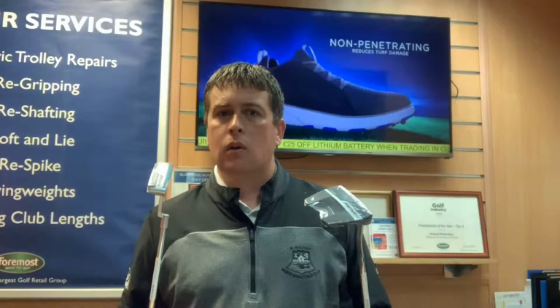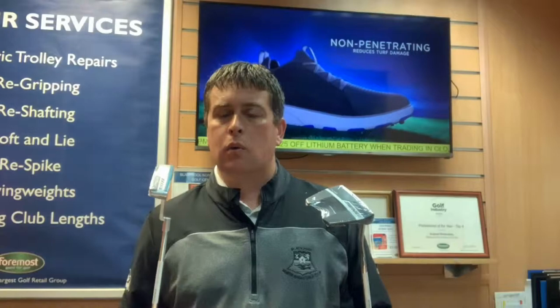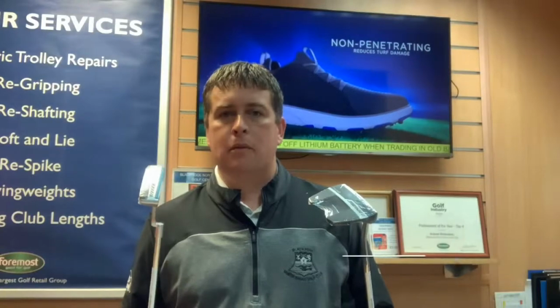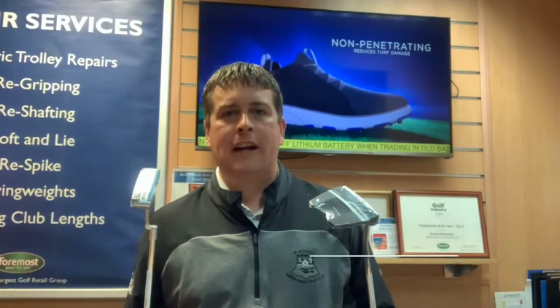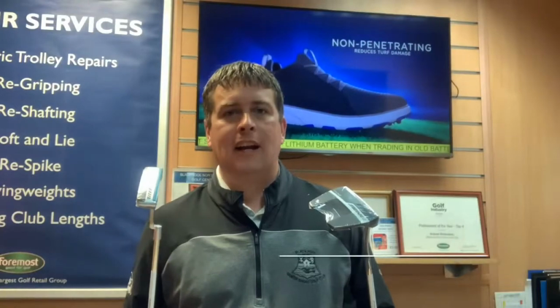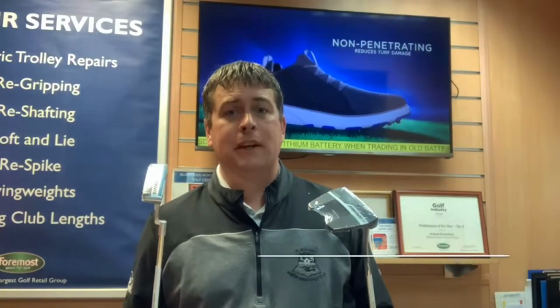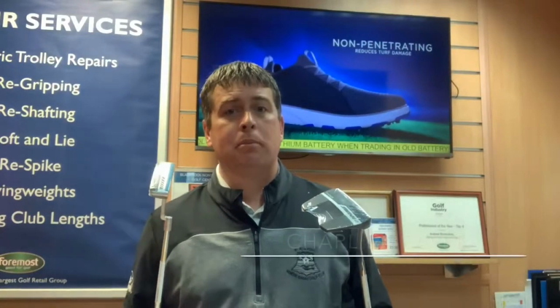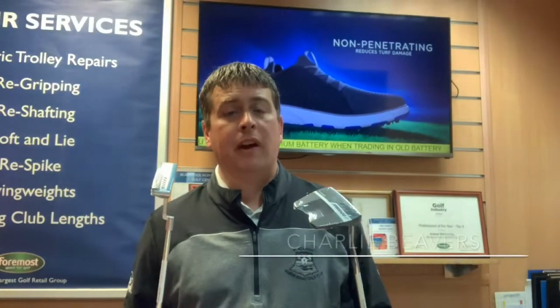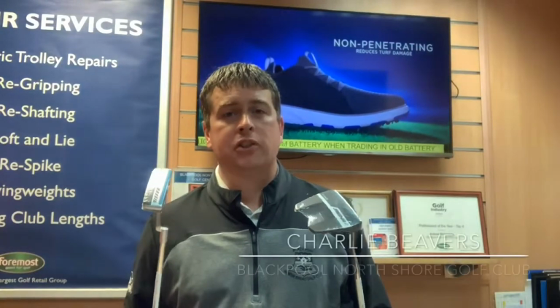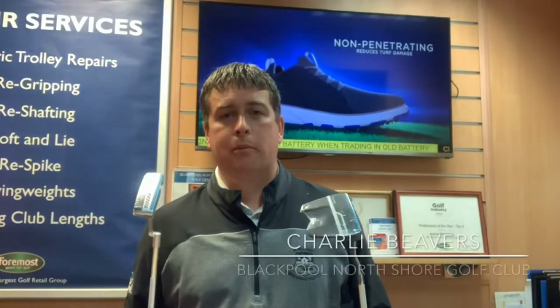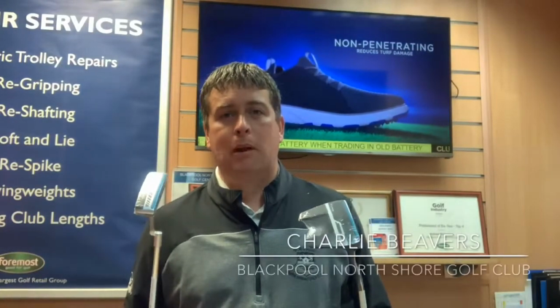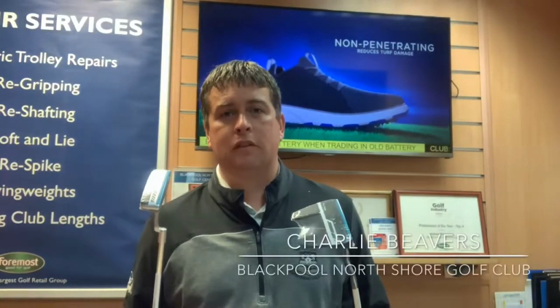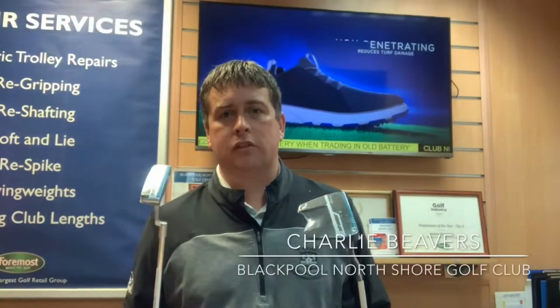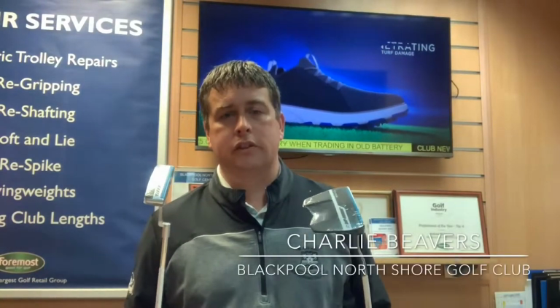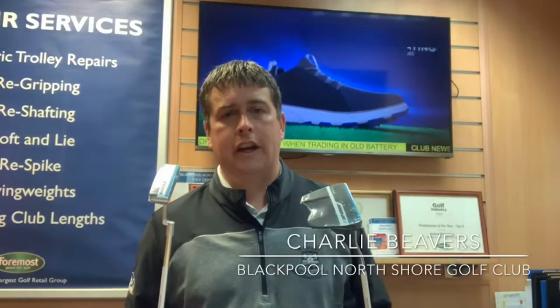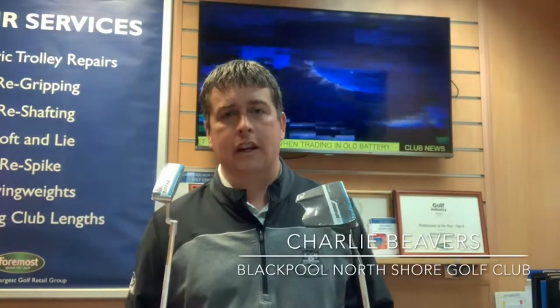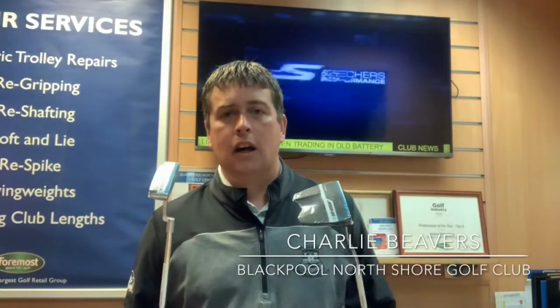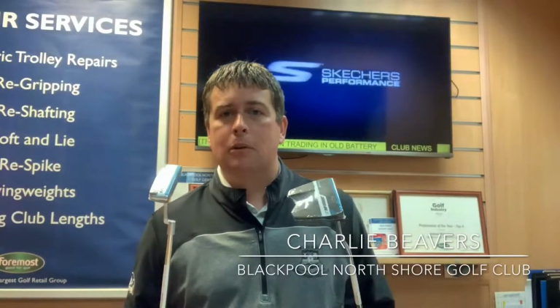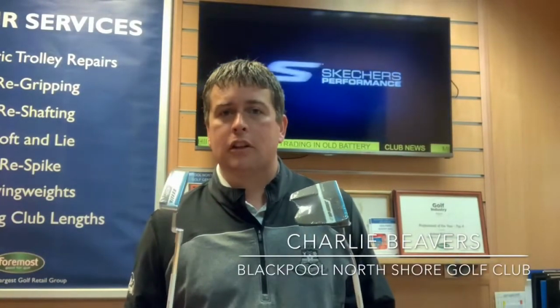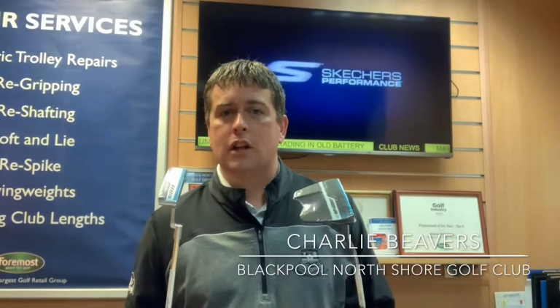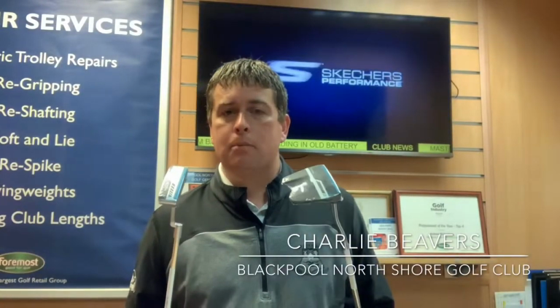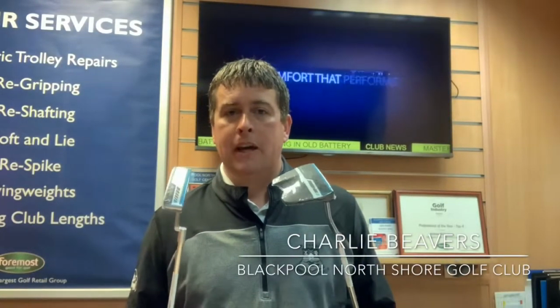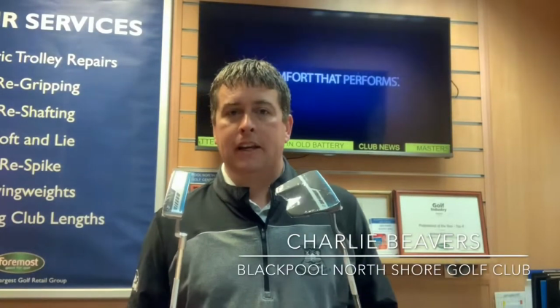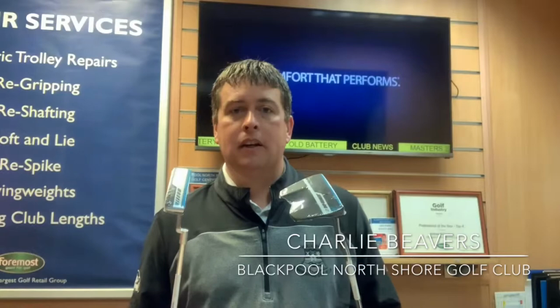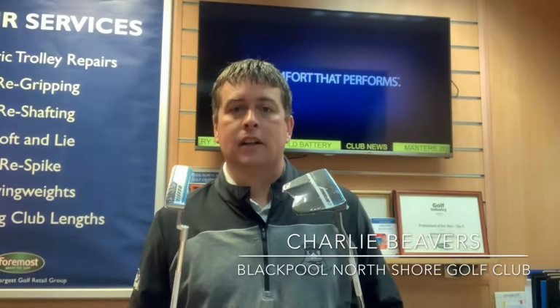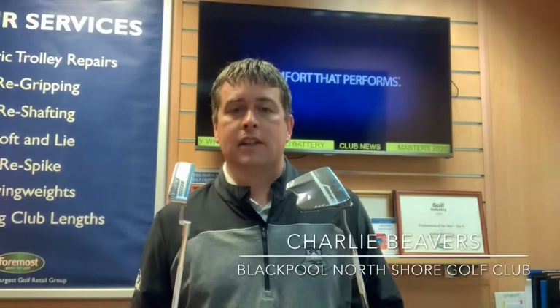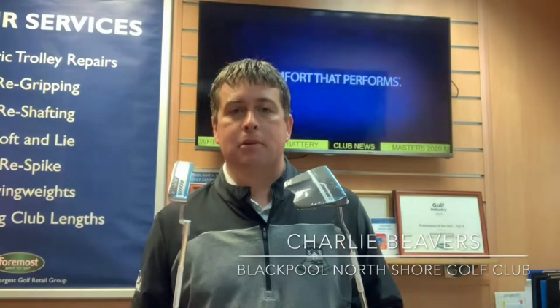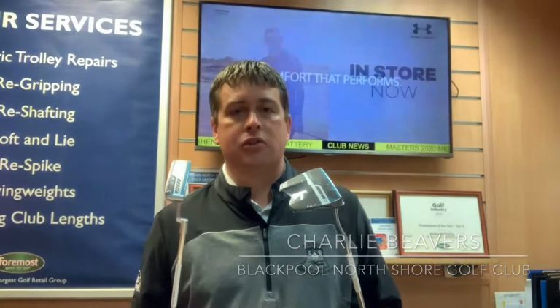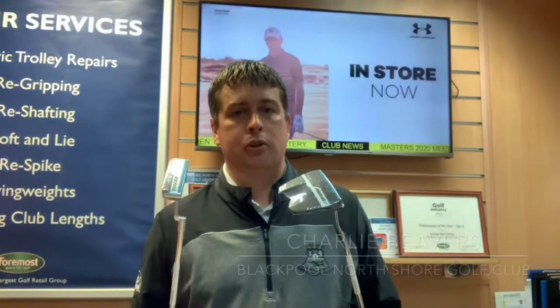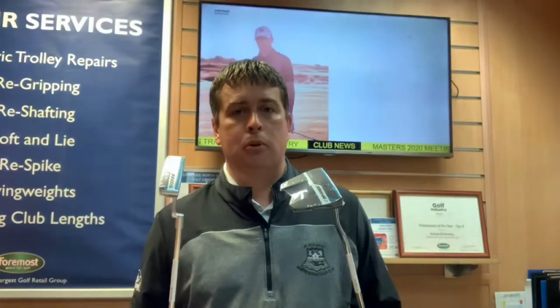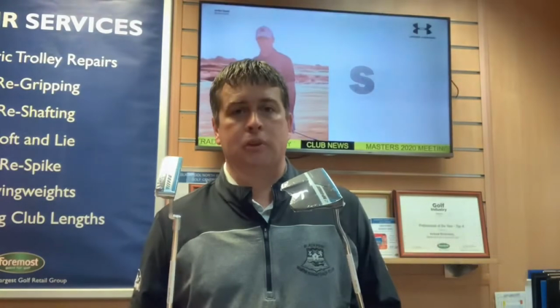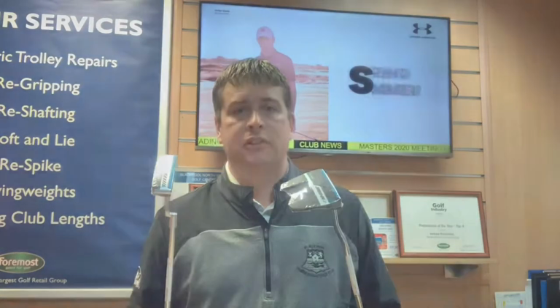Welcome back guys, we're here in the professional shop at Blackpool North Shore today, and we're looking at the new Ping Sigma 2 putters.